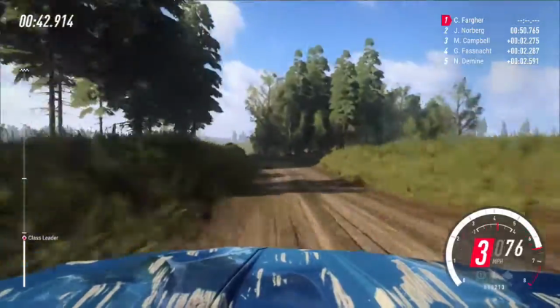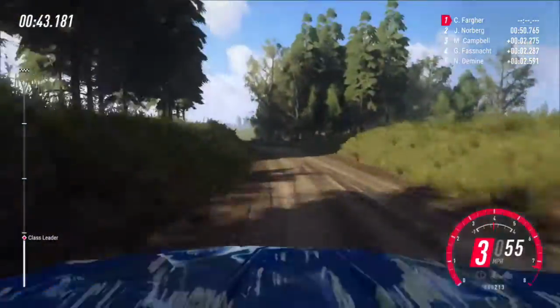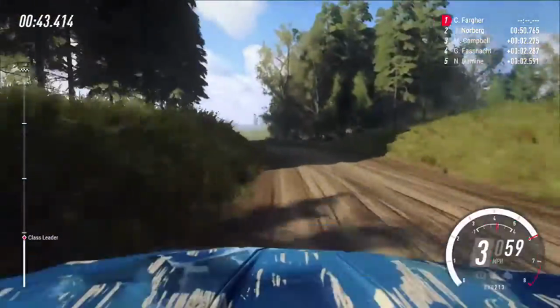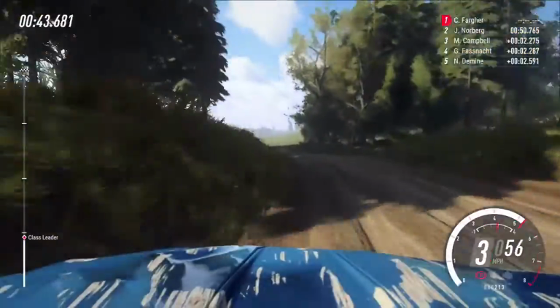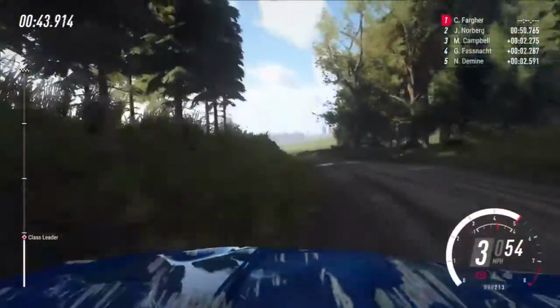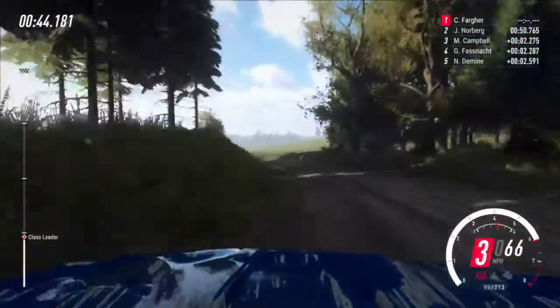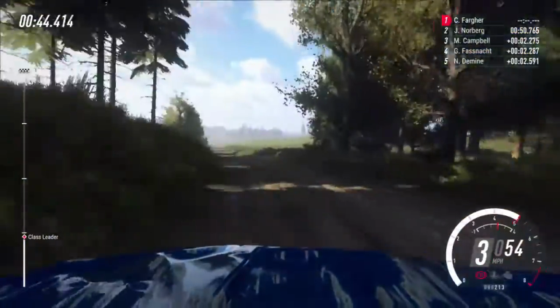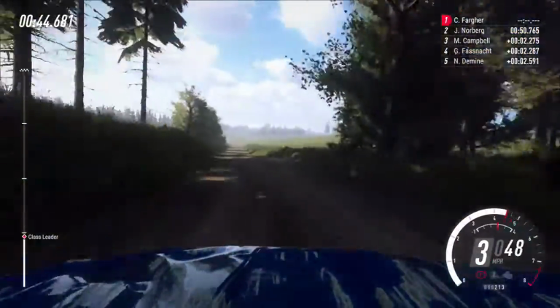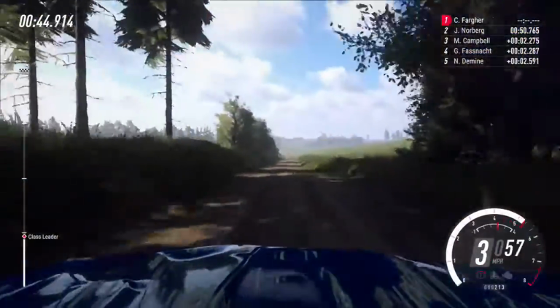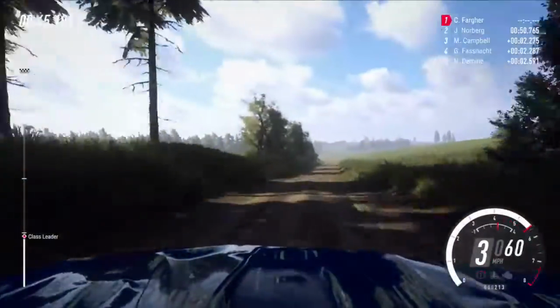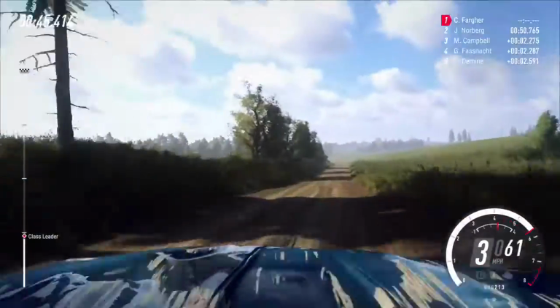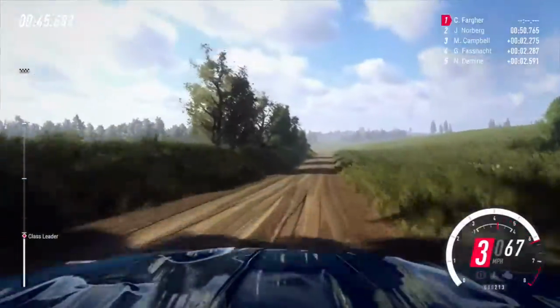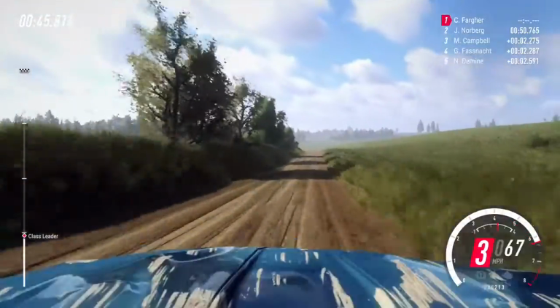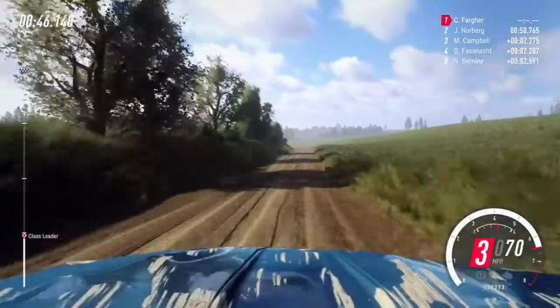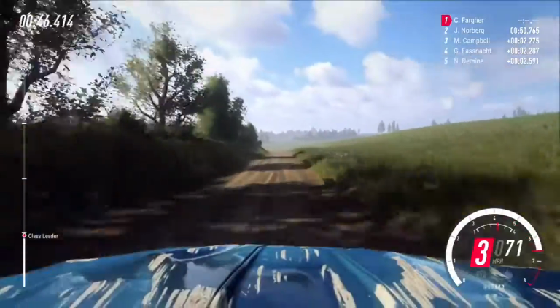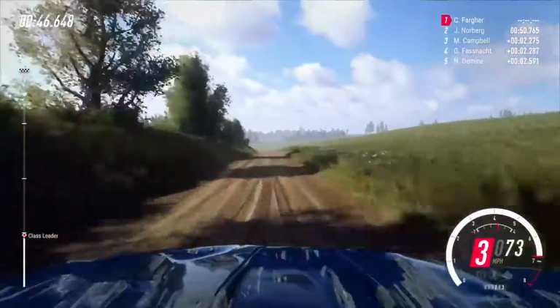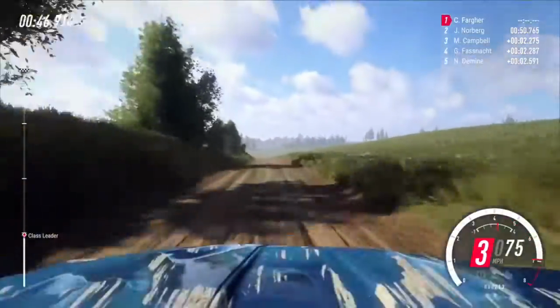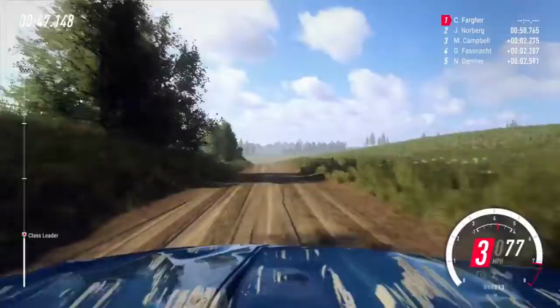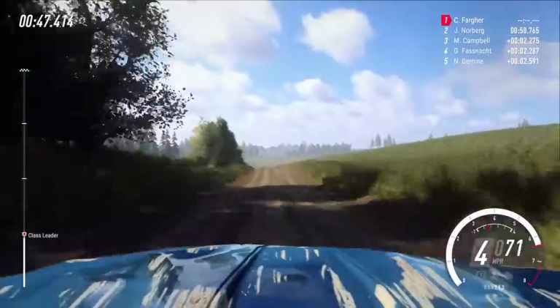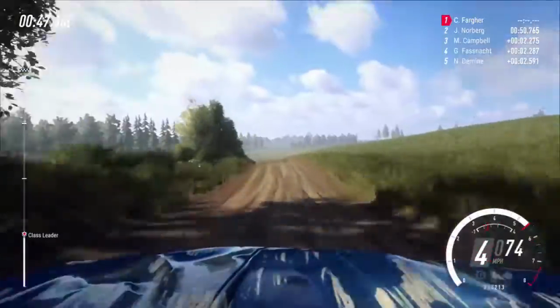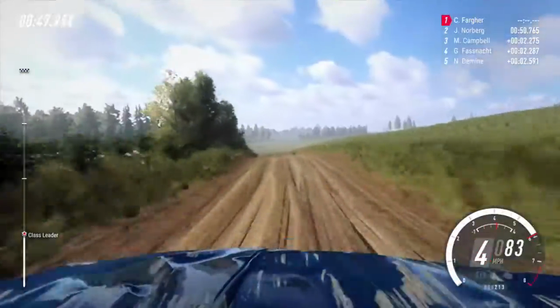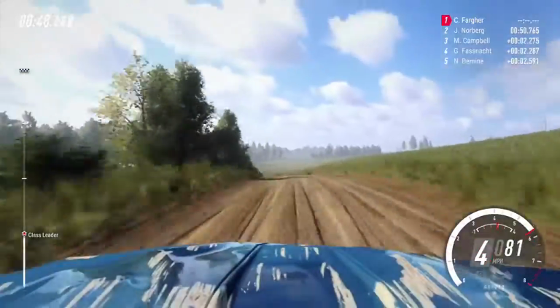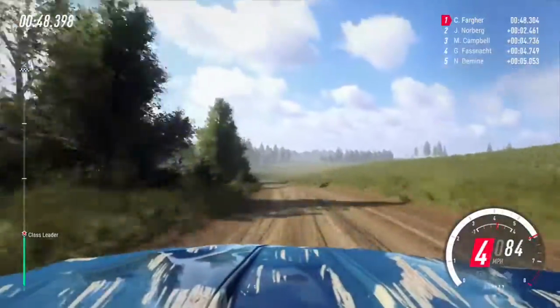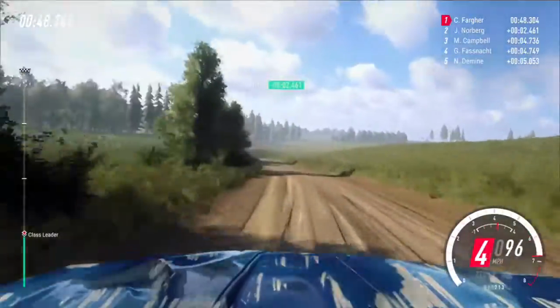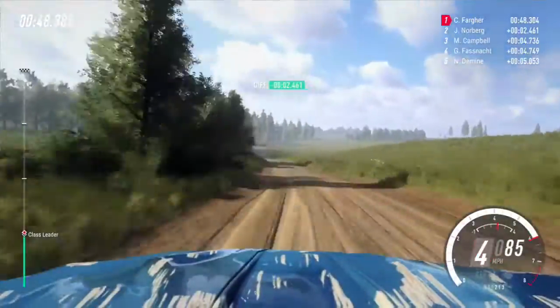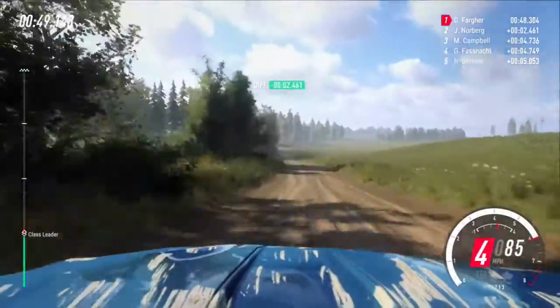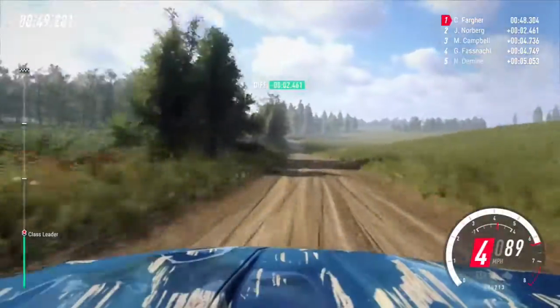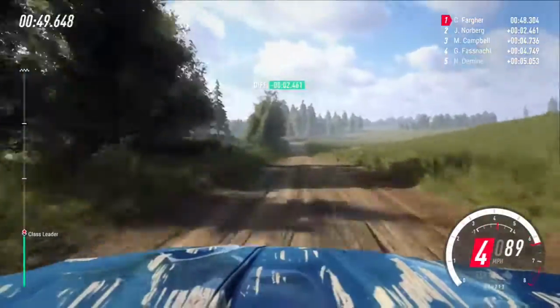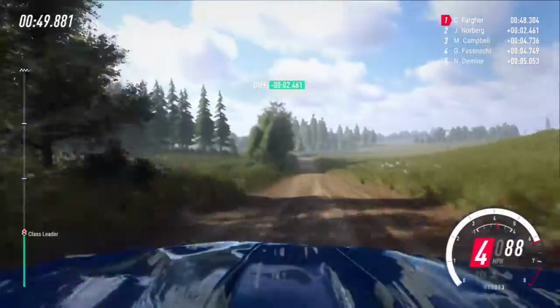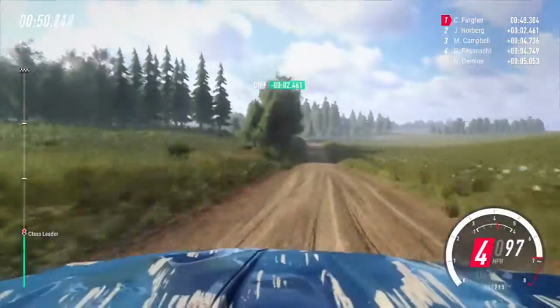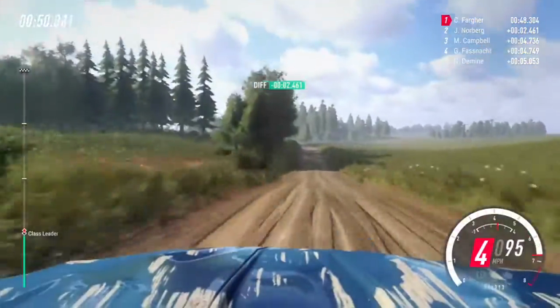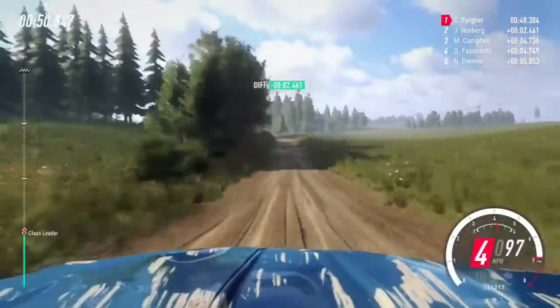Right left of a crest, 100, 6 left long, opens of a jump, 50.